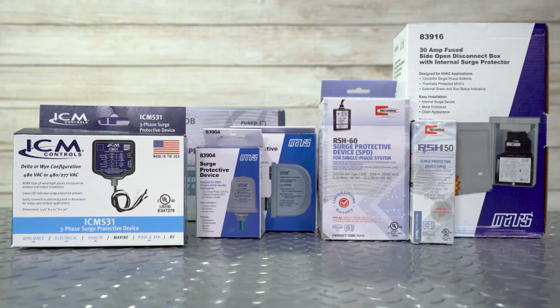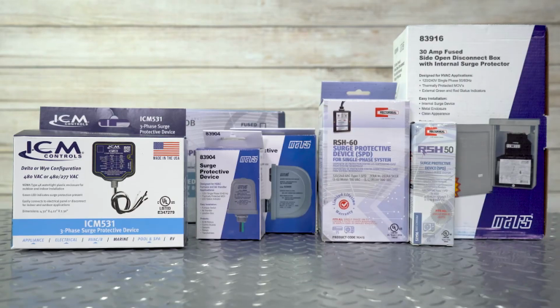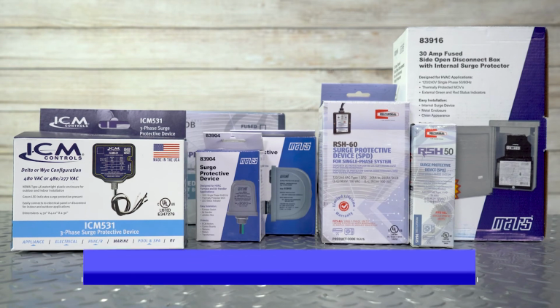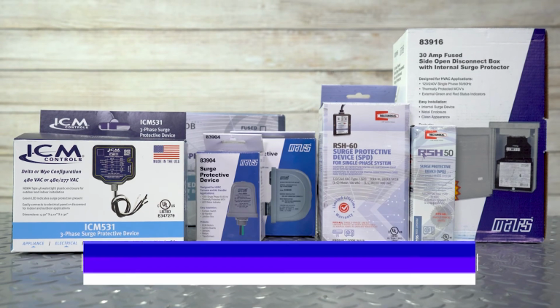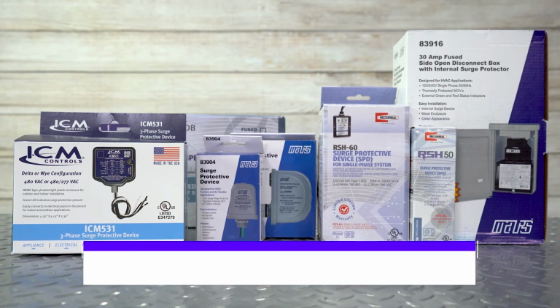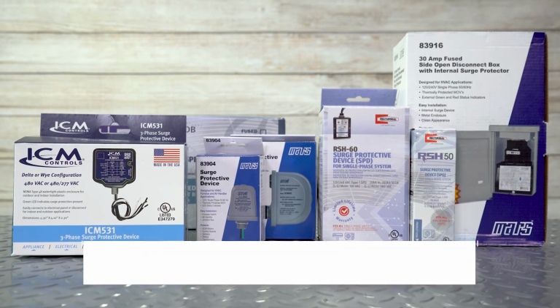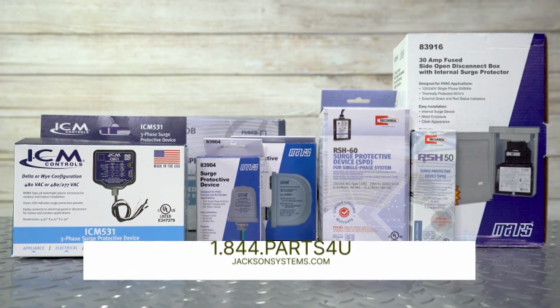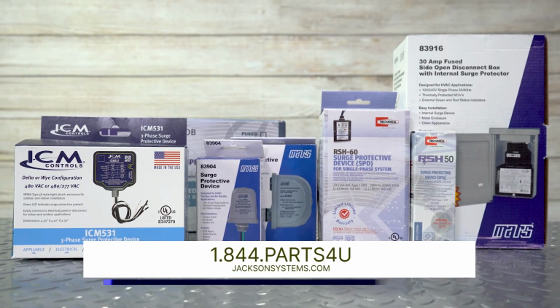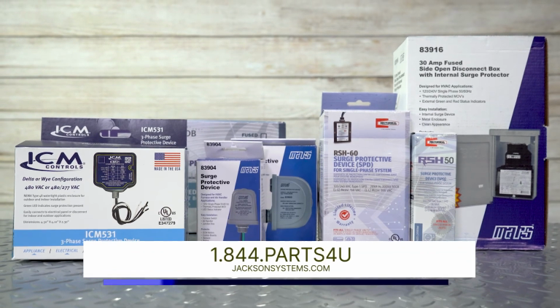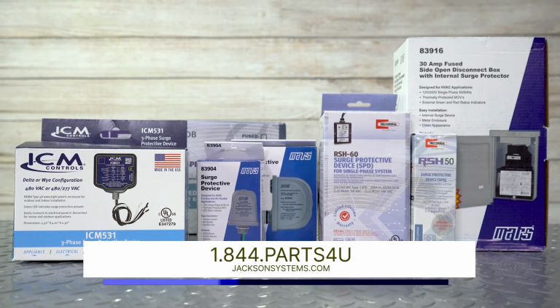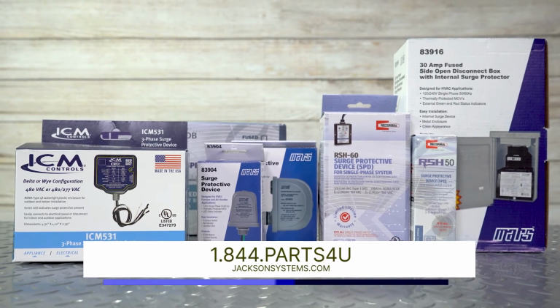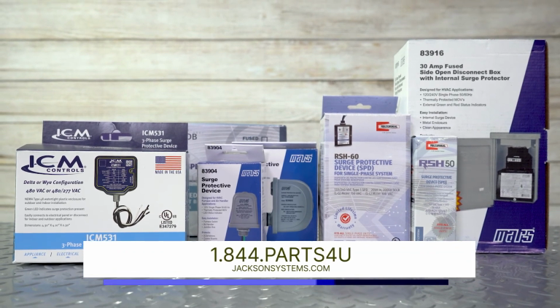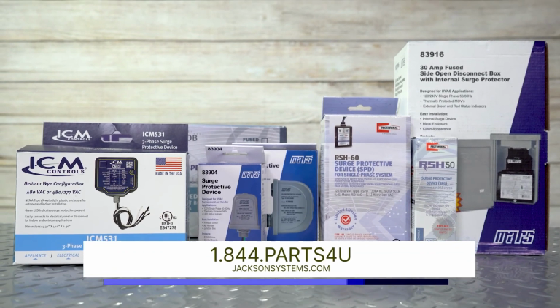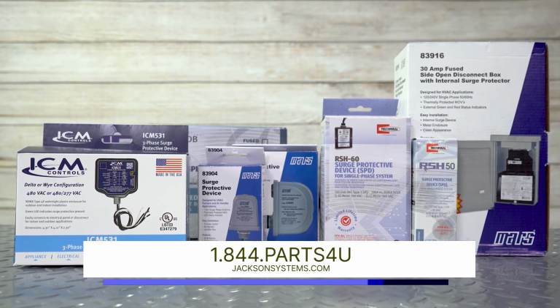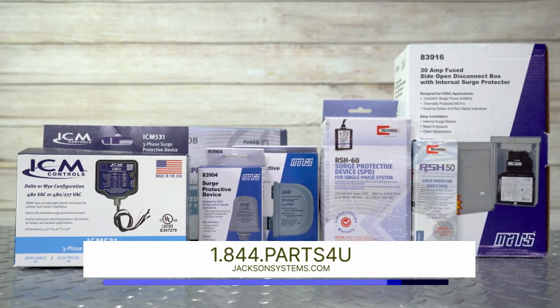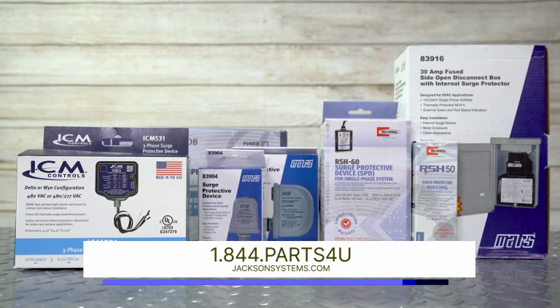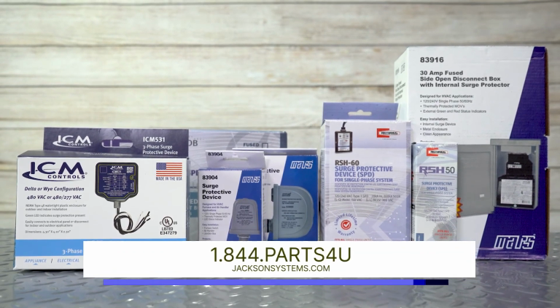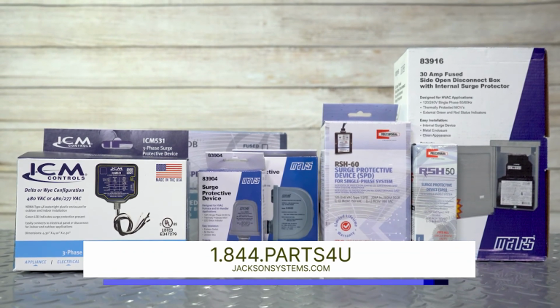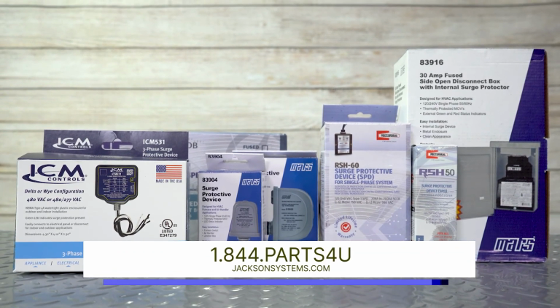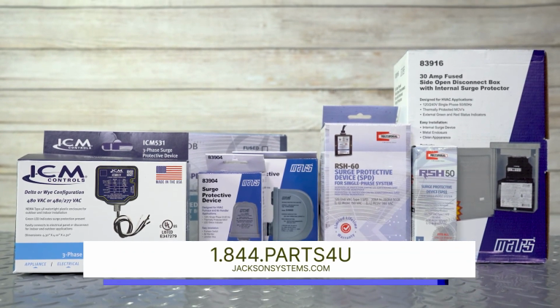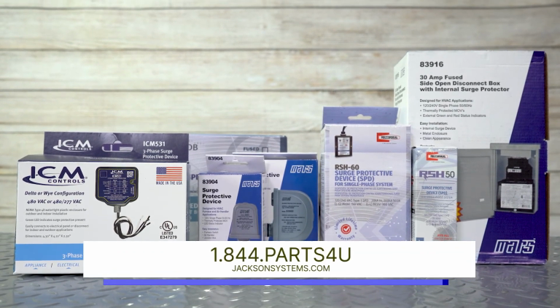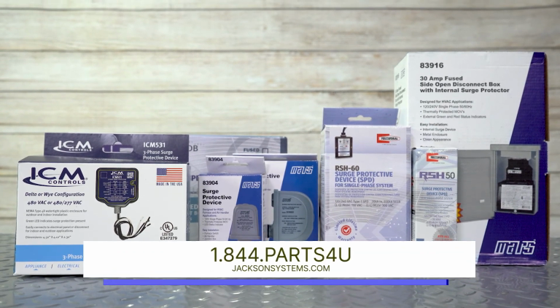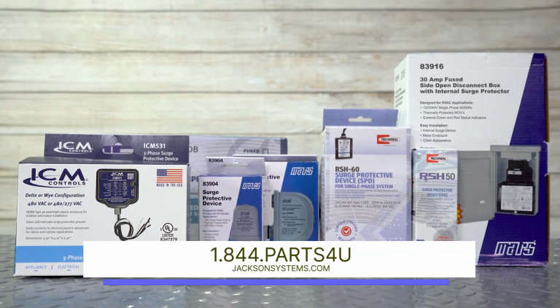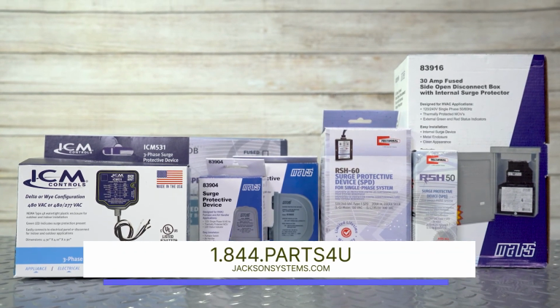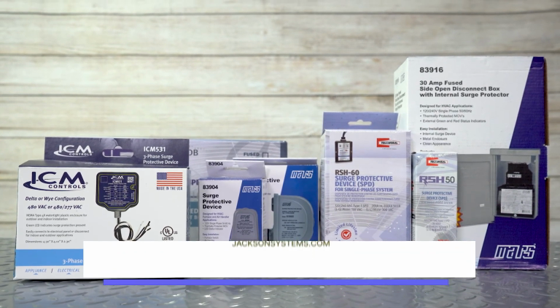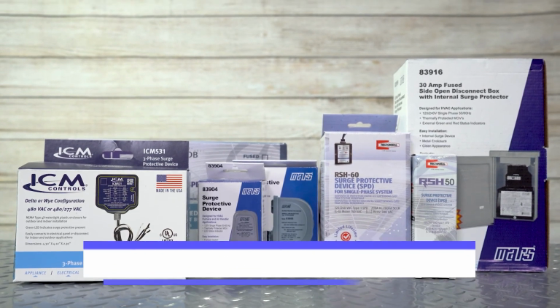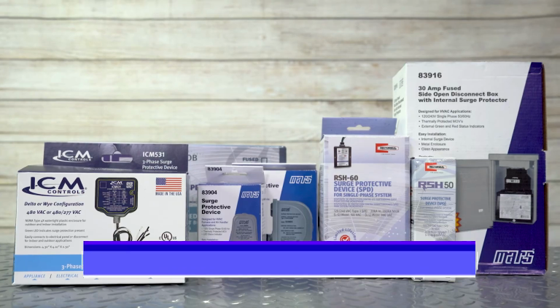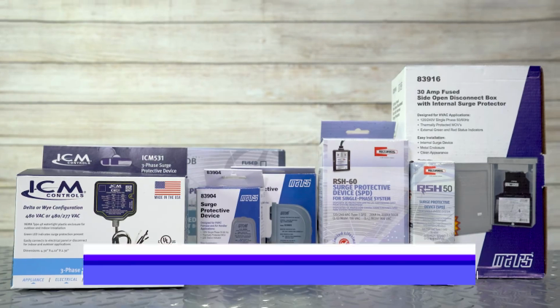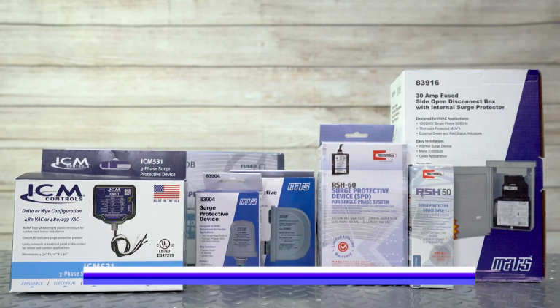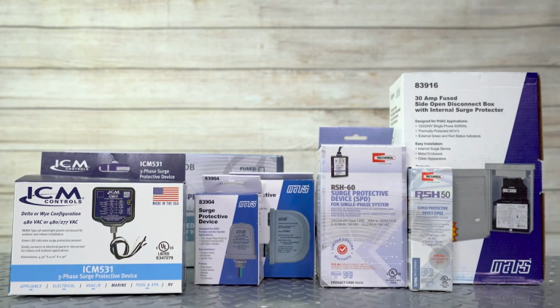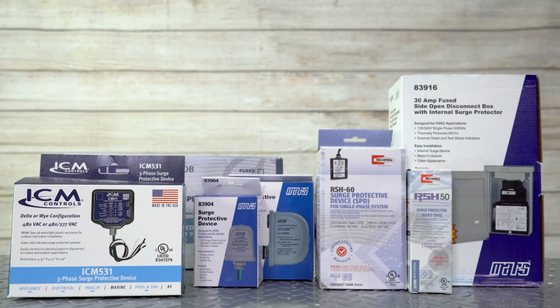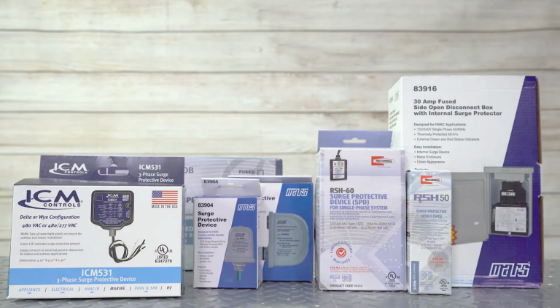To see more info or to check out the other surge protection options, go to jacksonsystems.com. And as always, thanks for watching.